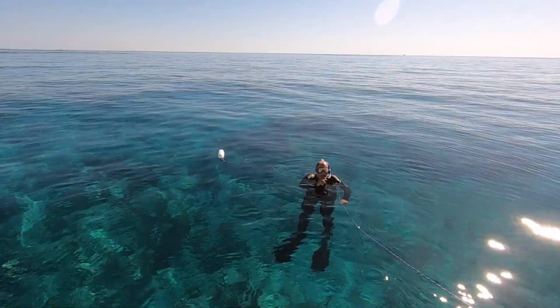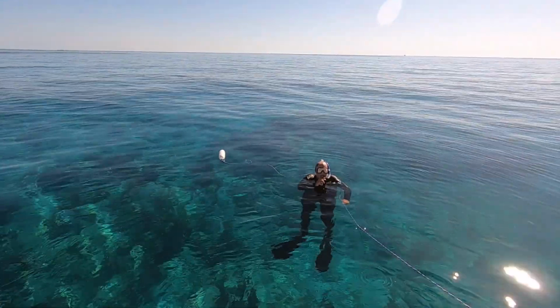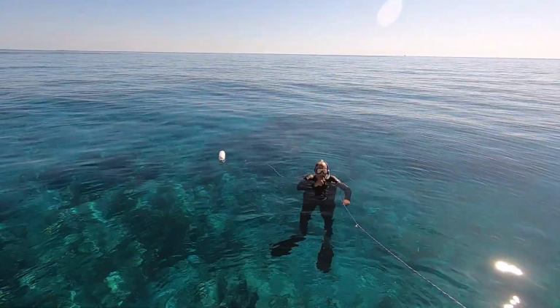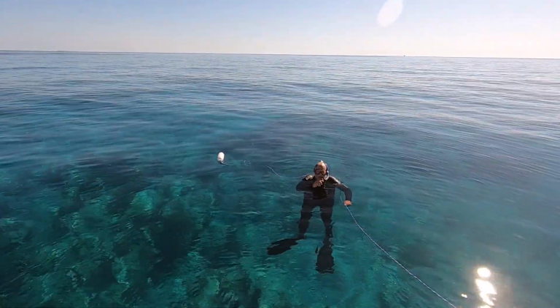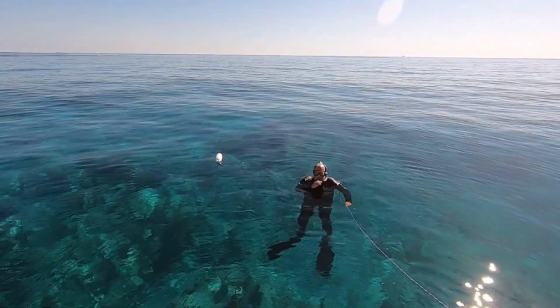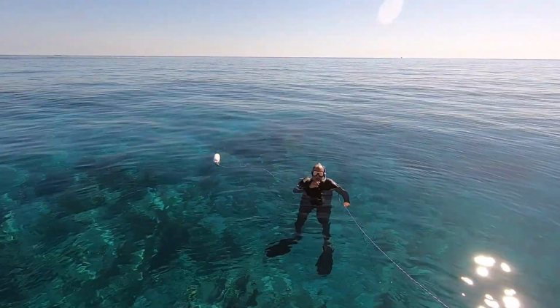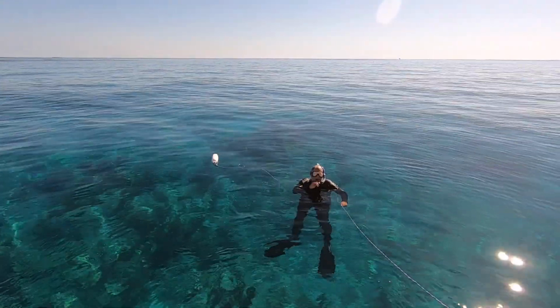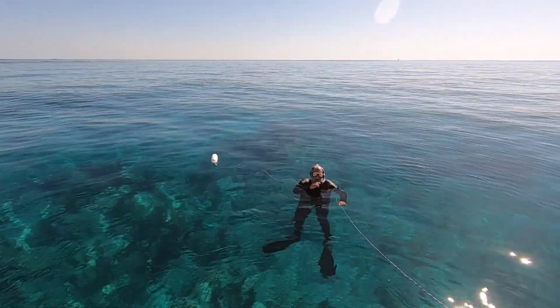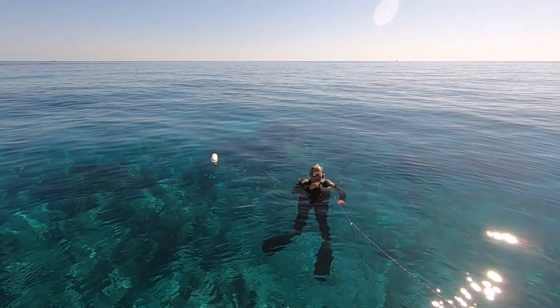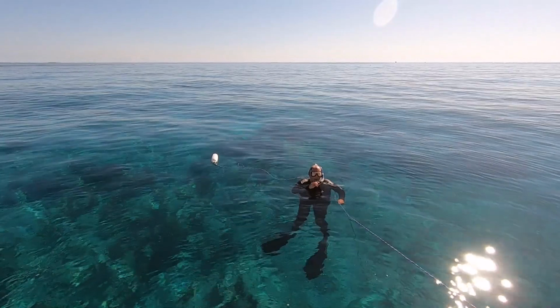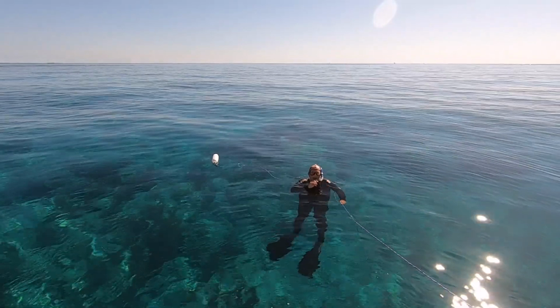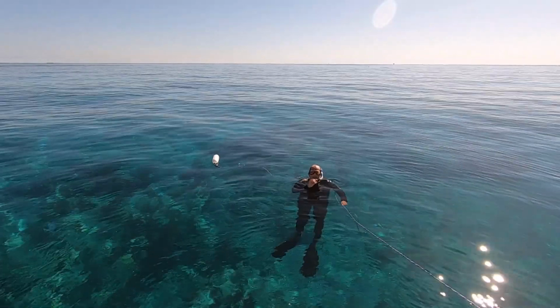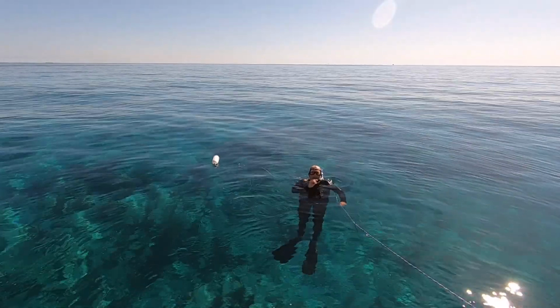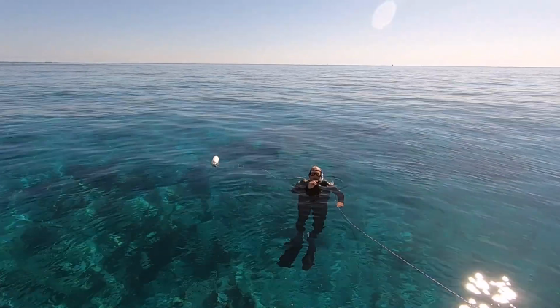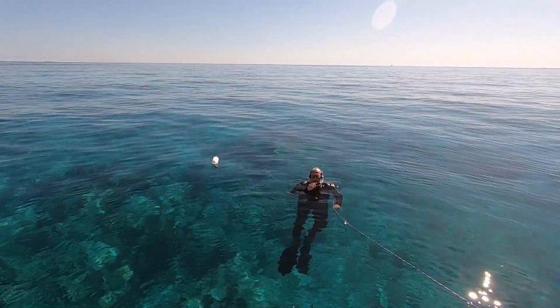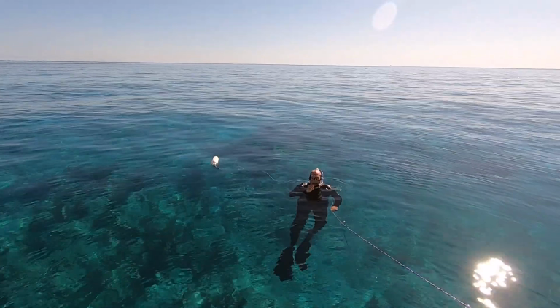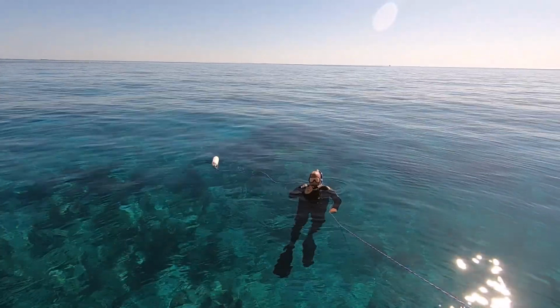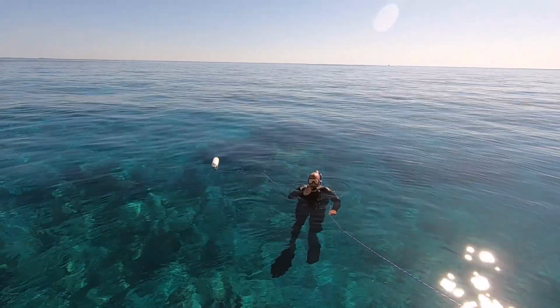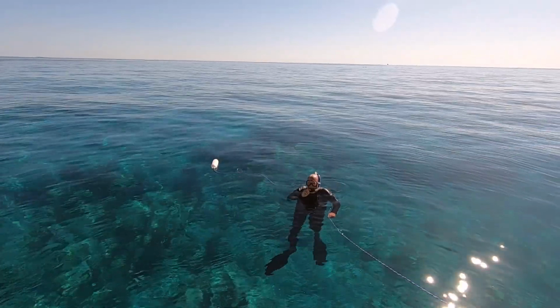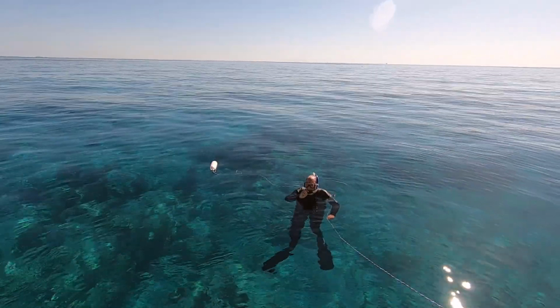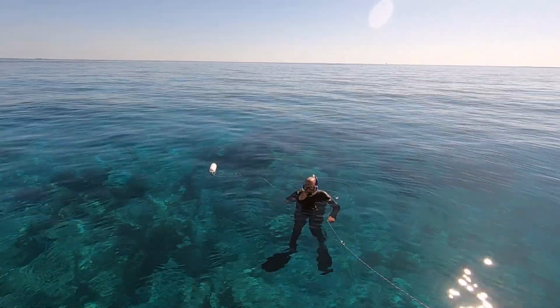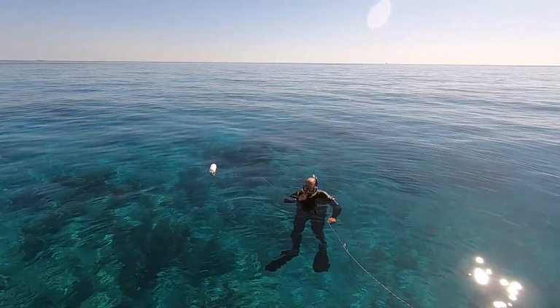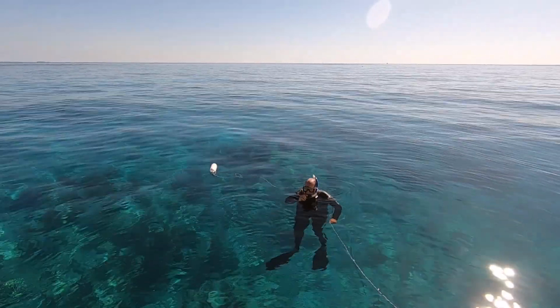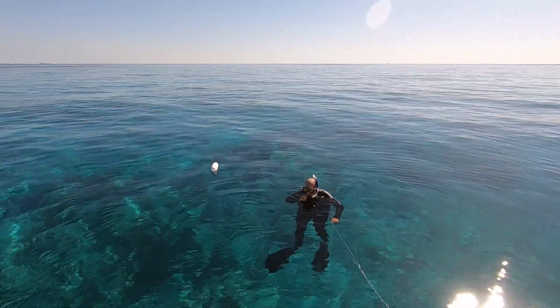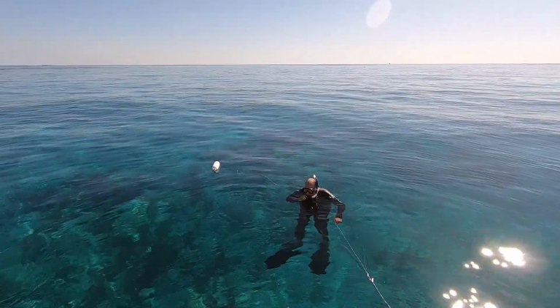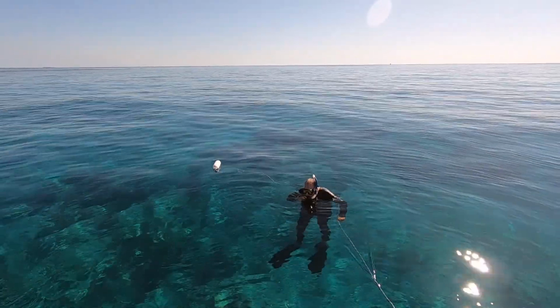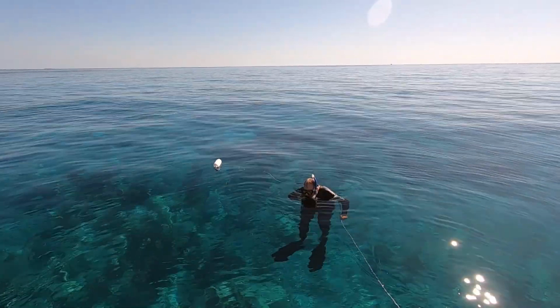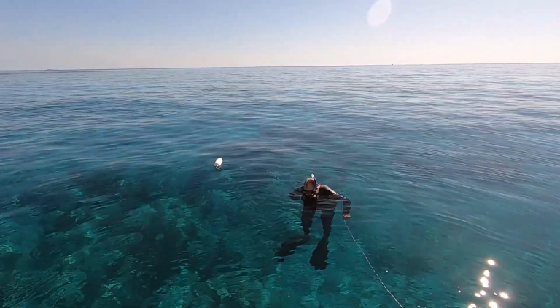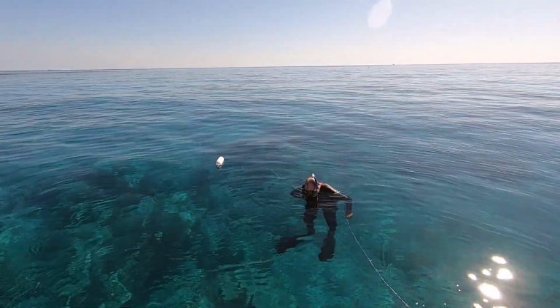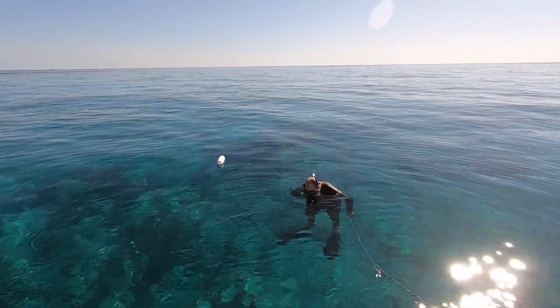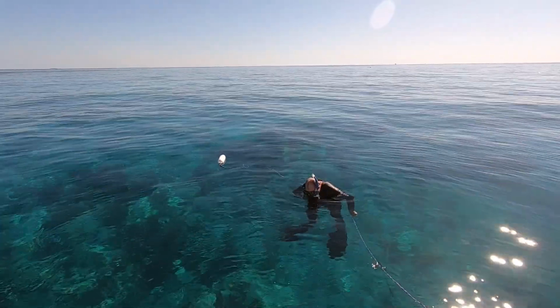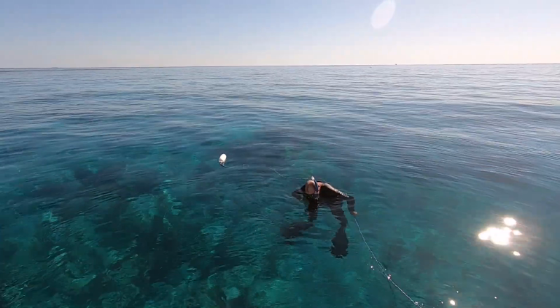I'm going to swim around and look at the bottom of the boat. I'll be standing right here.